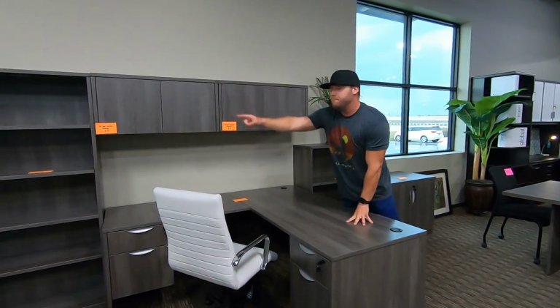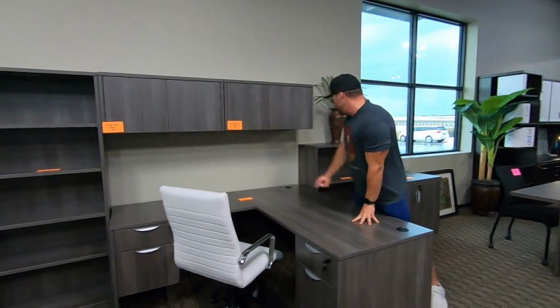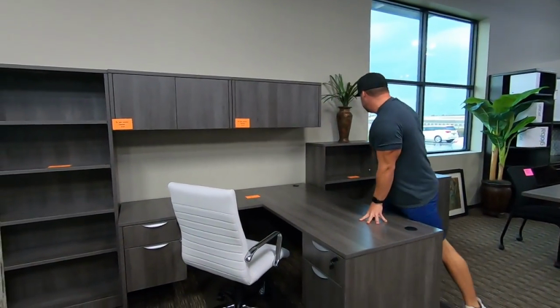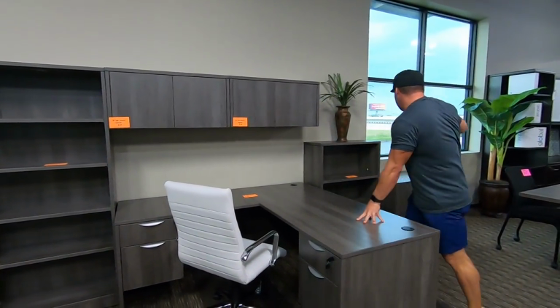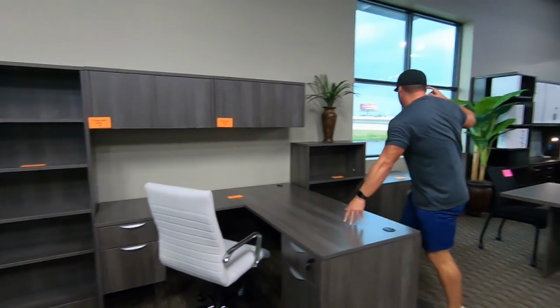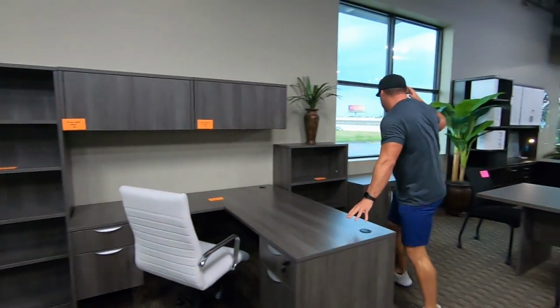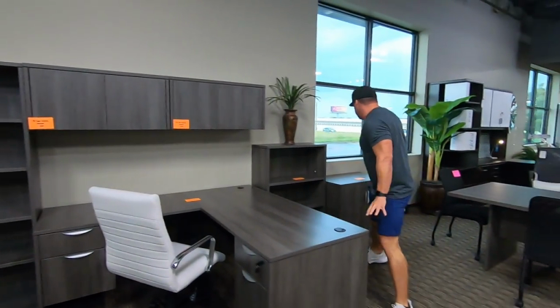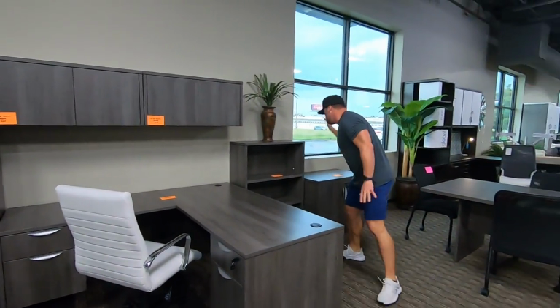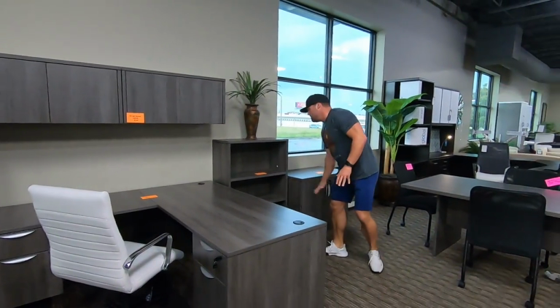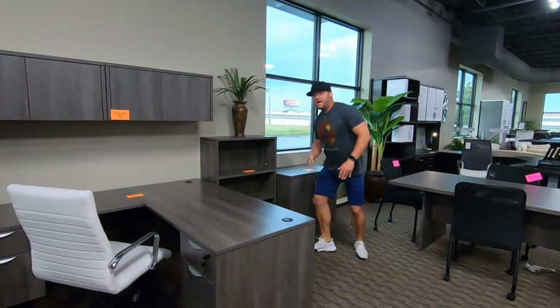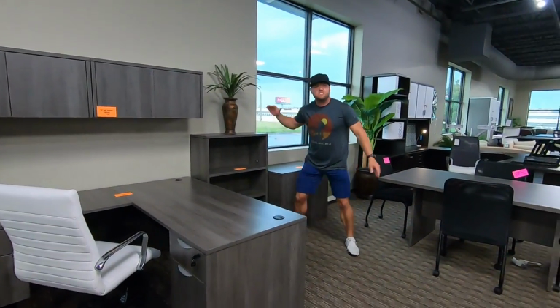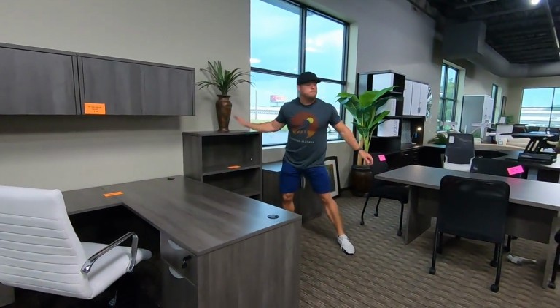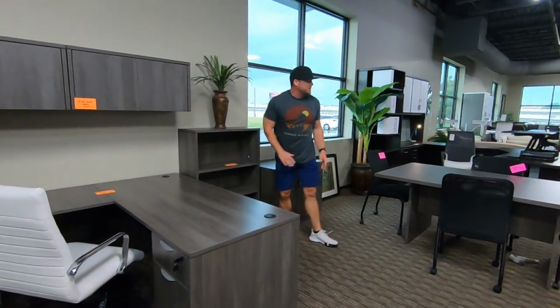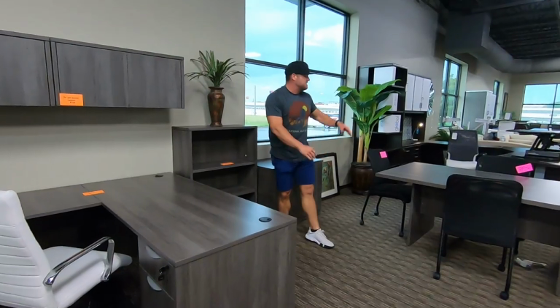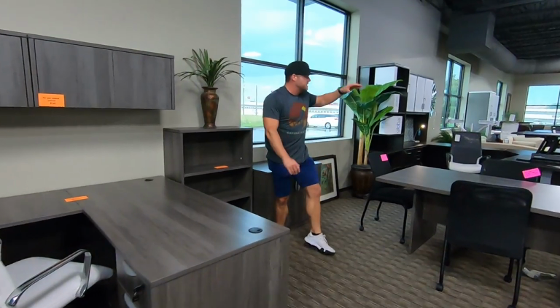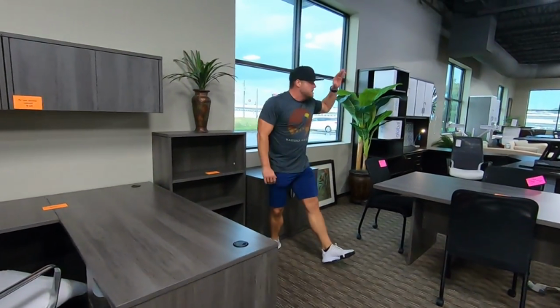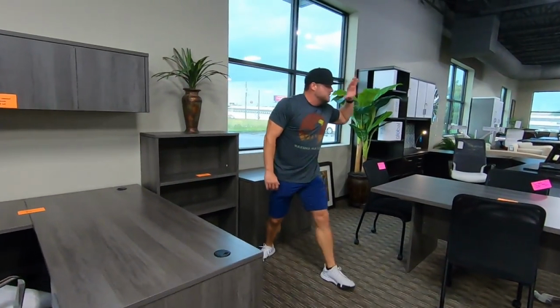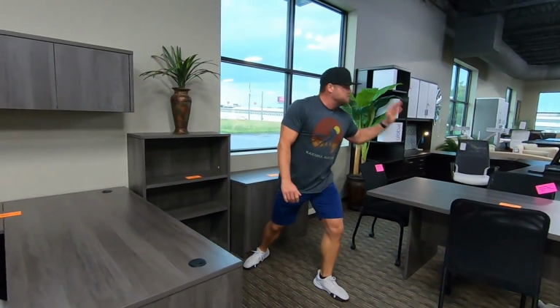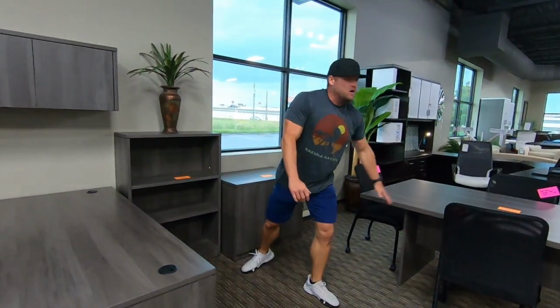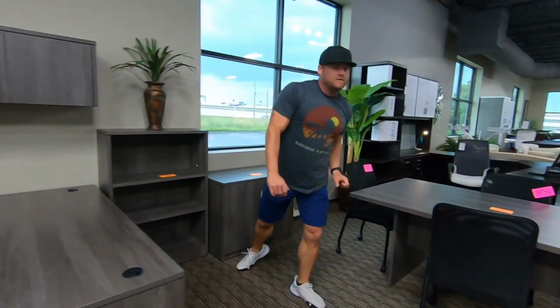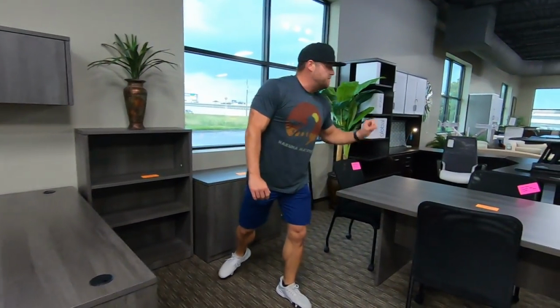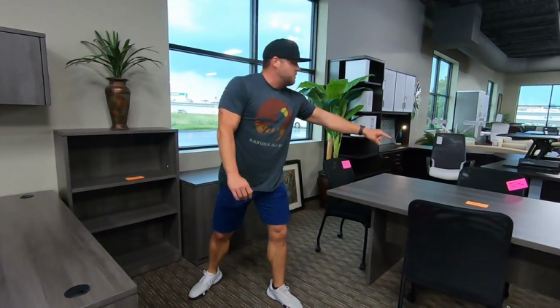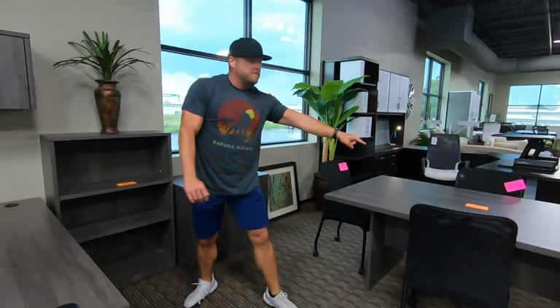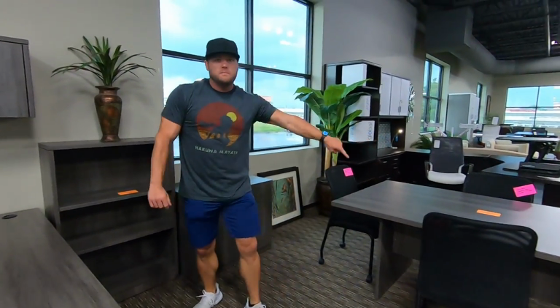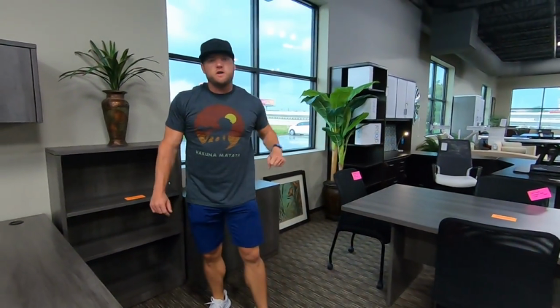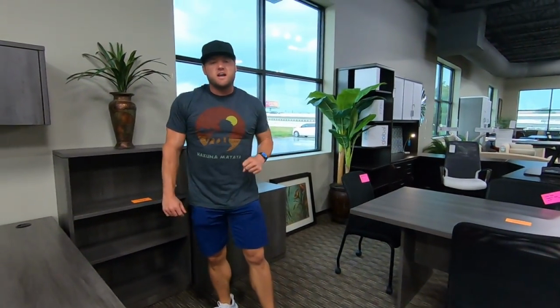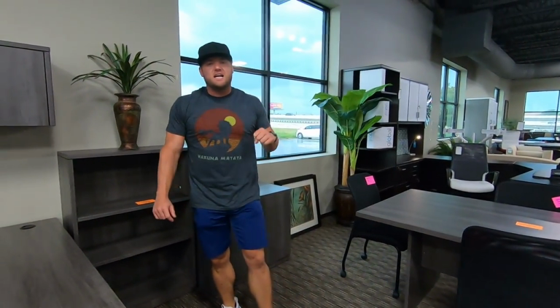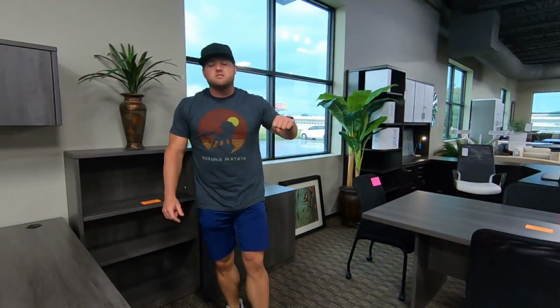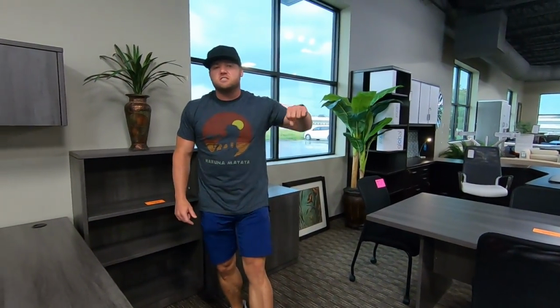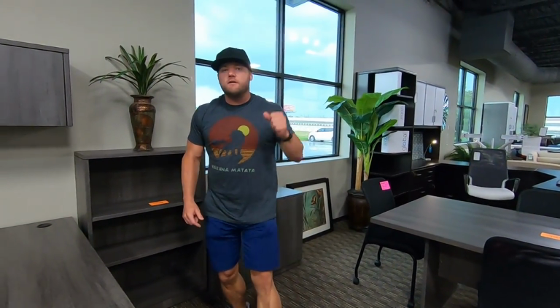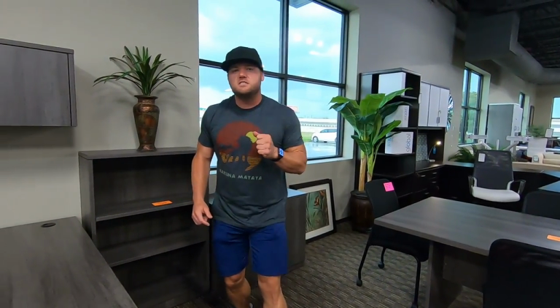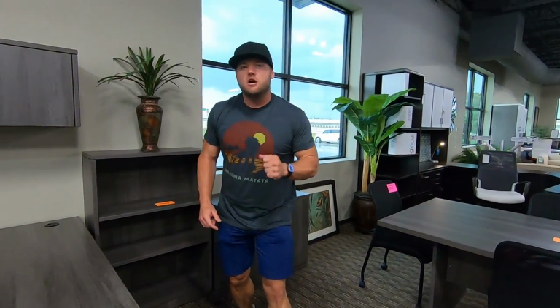We've got bookcases, storage cabinets, and the small conference table for $399. This is the Offices to Go artesian gray series.